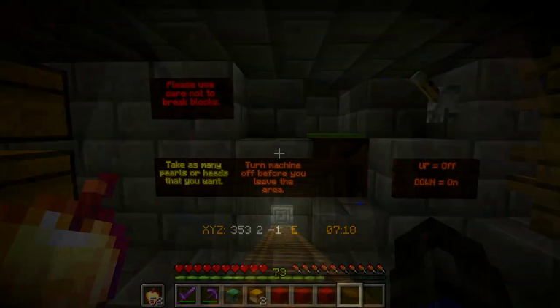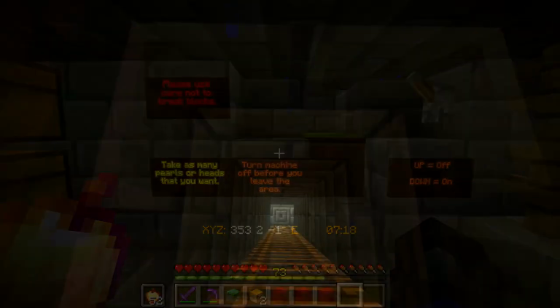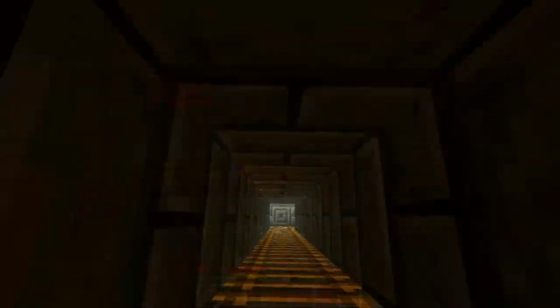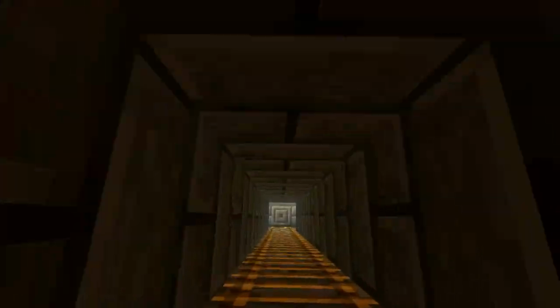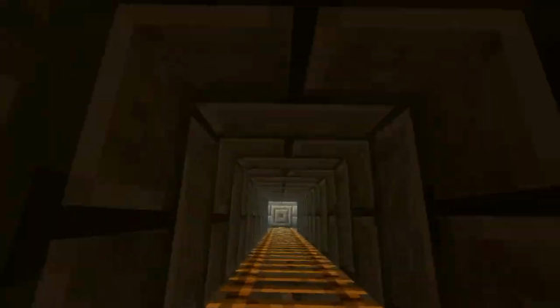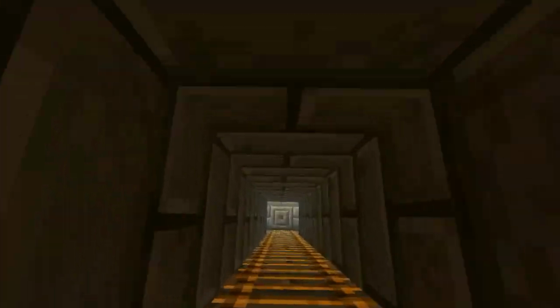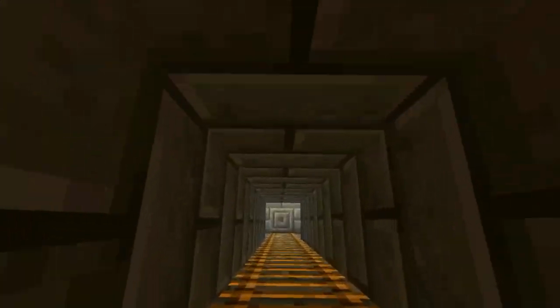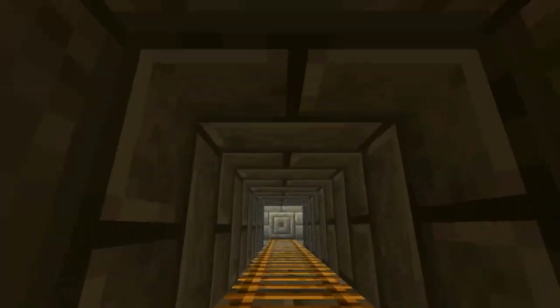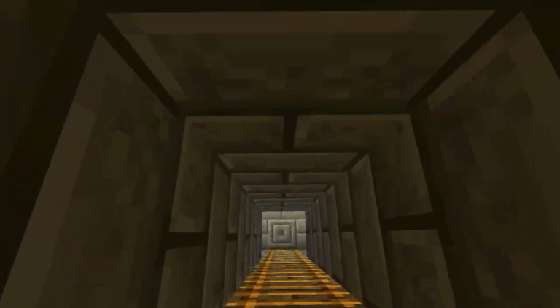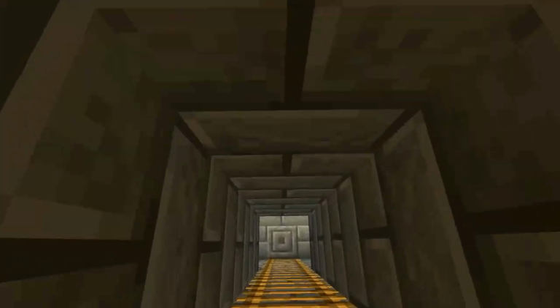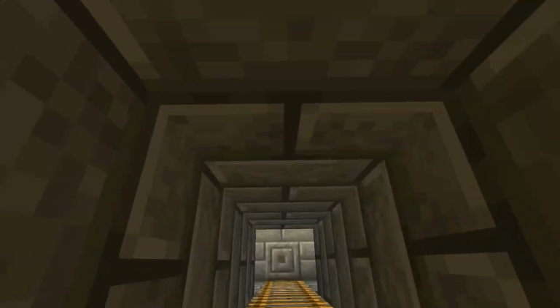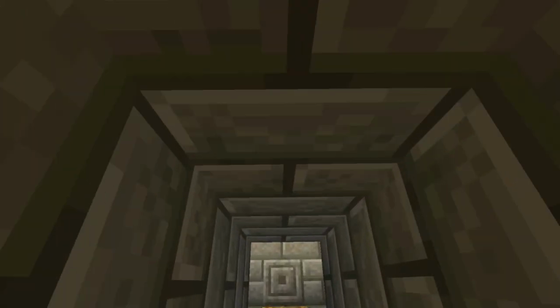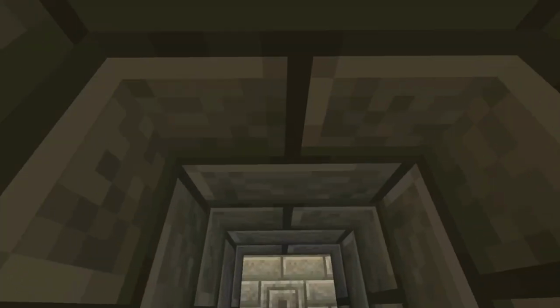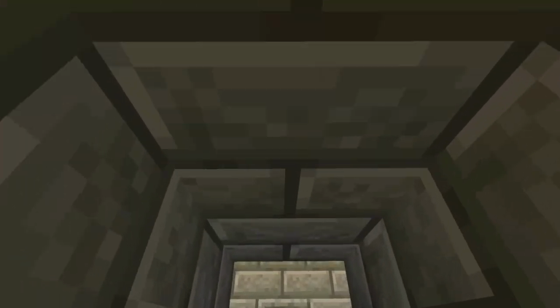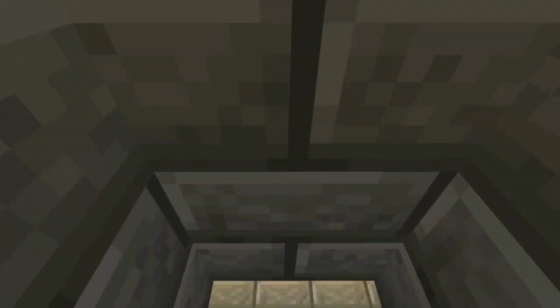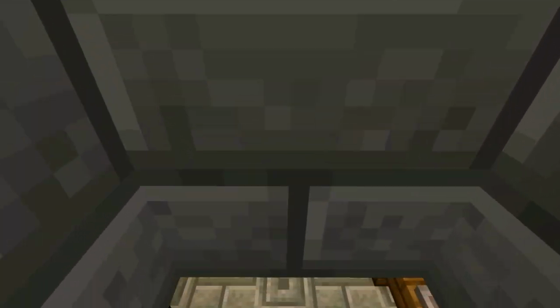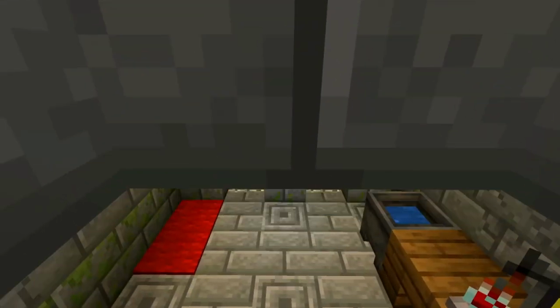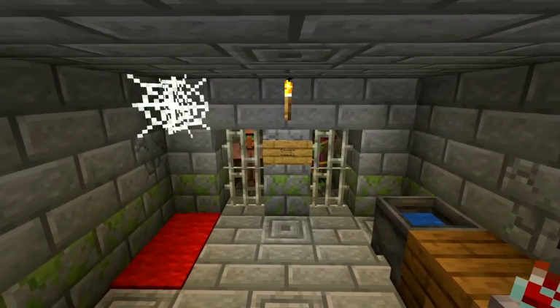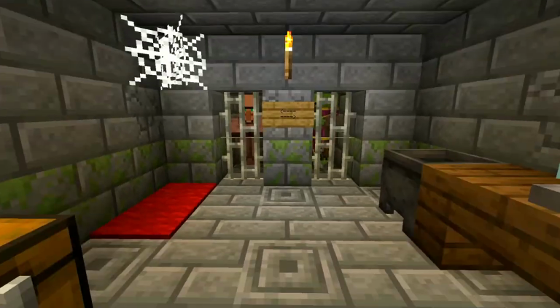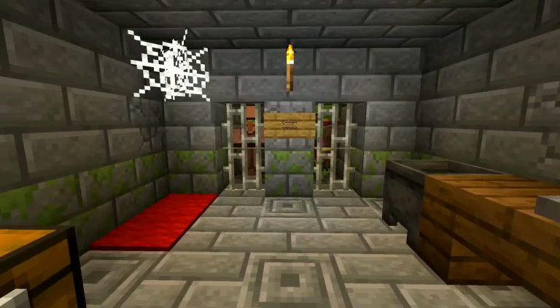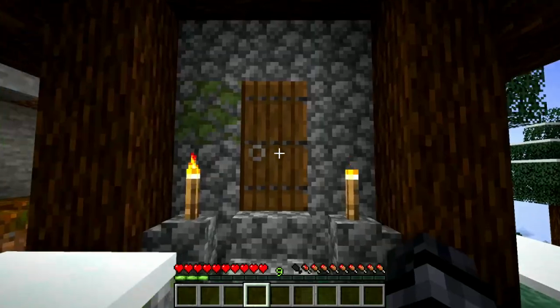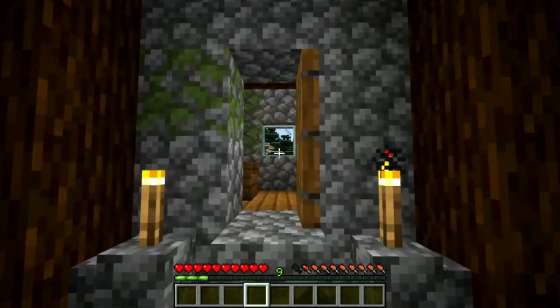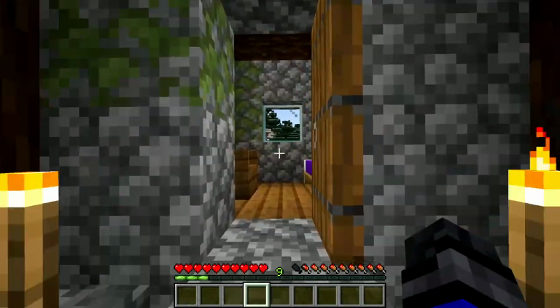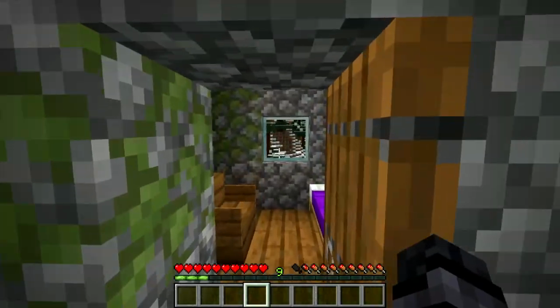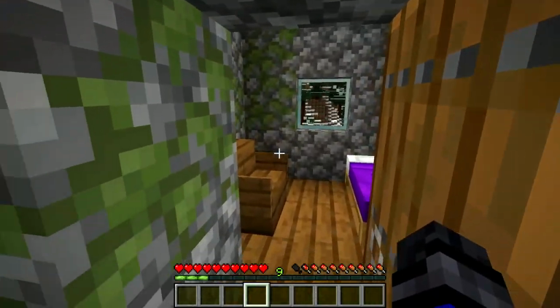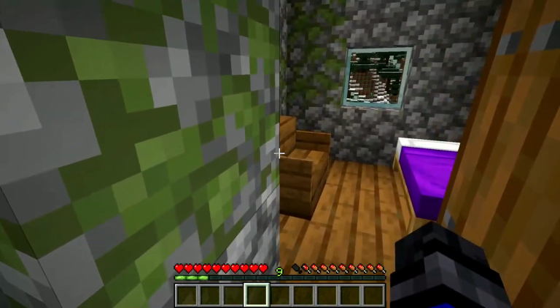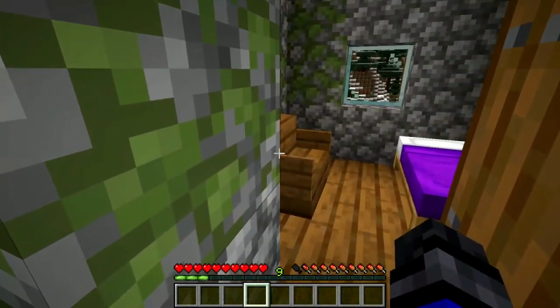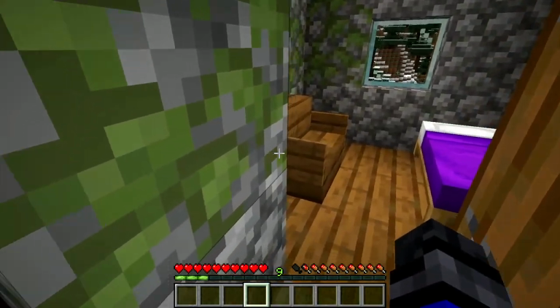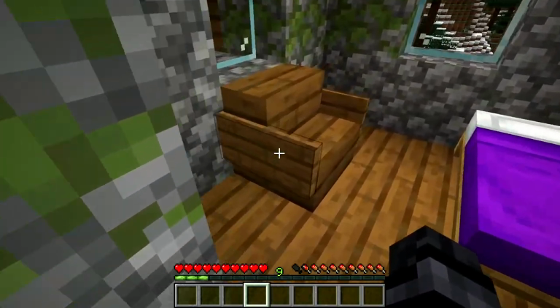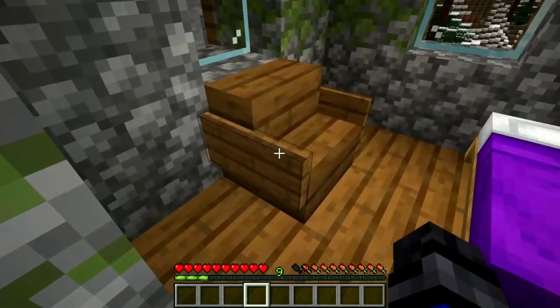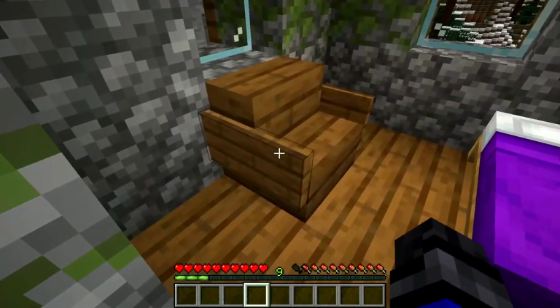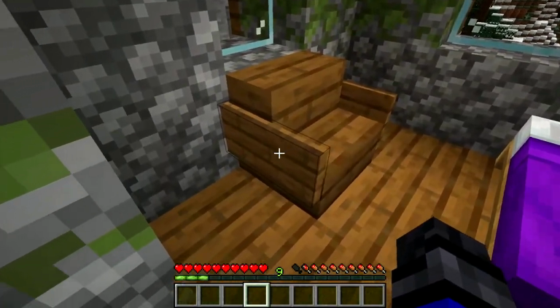Signs can only be naturally found in the world in igloo basements and as chair arms in taiga villages.